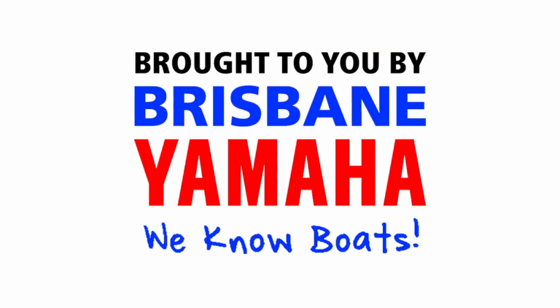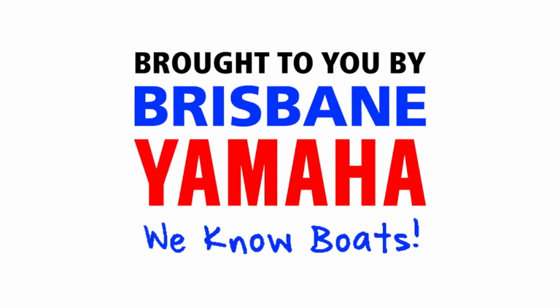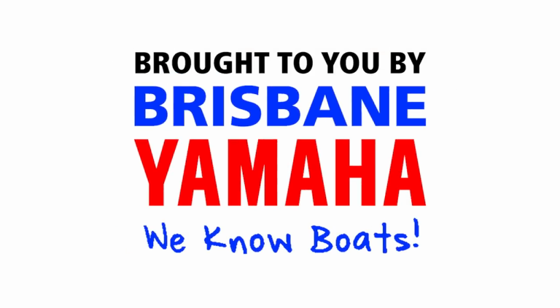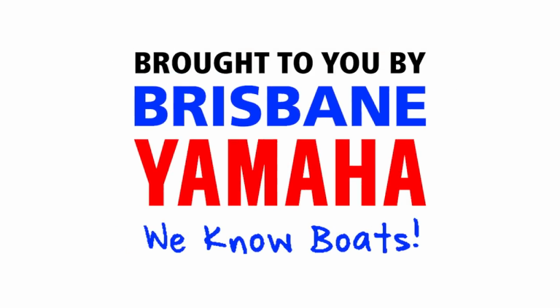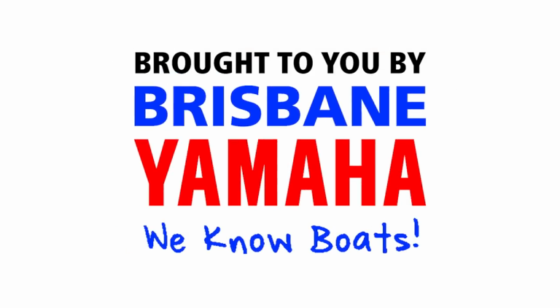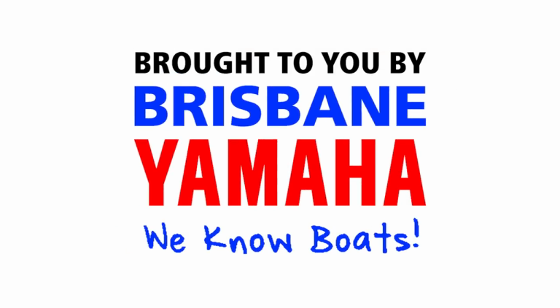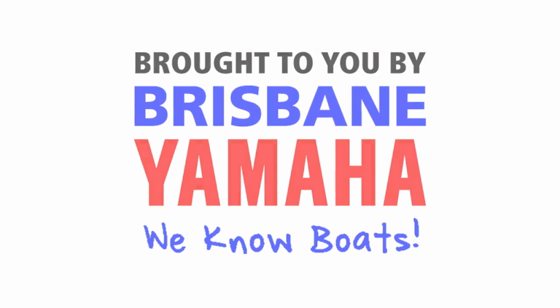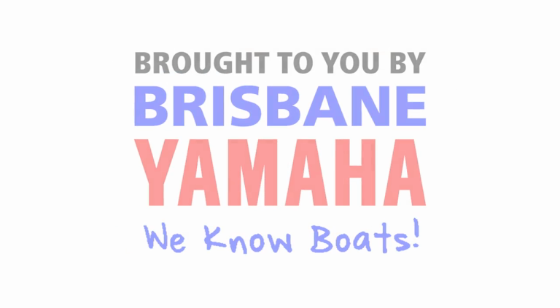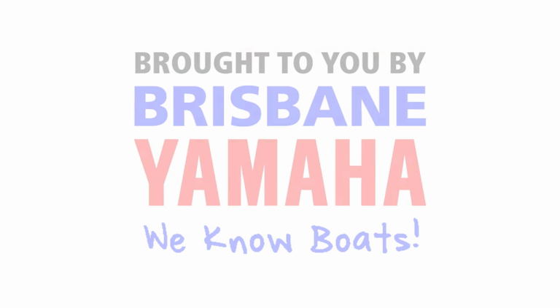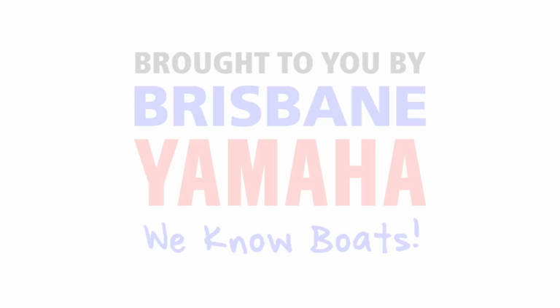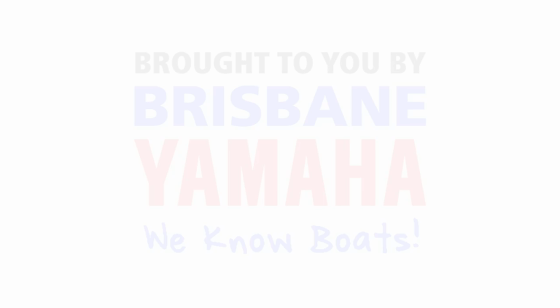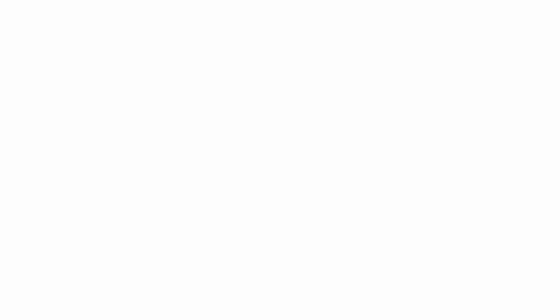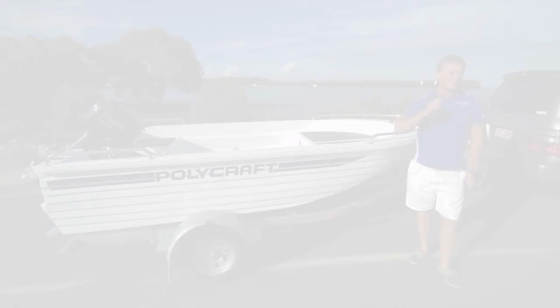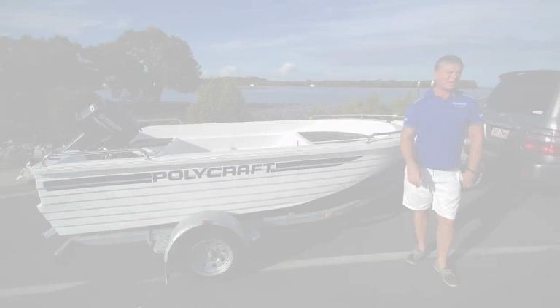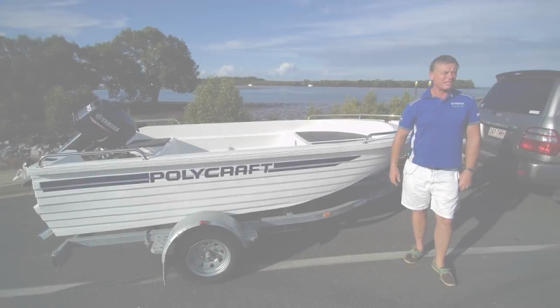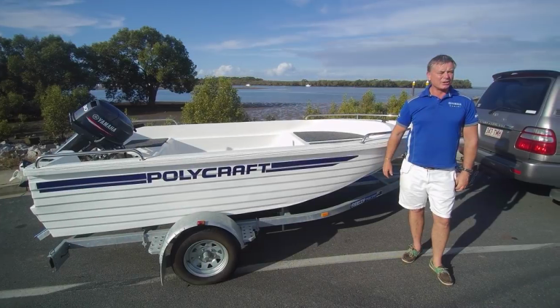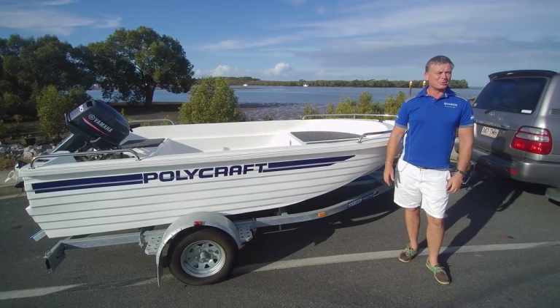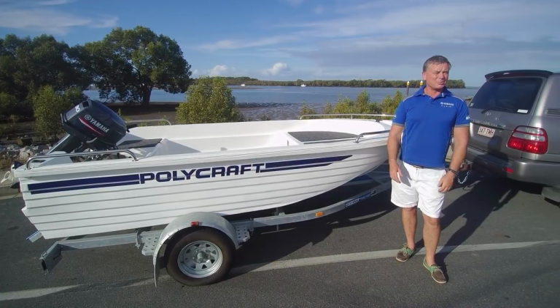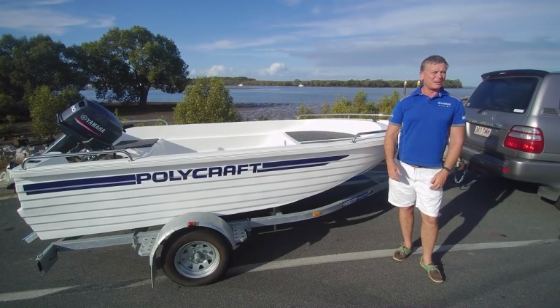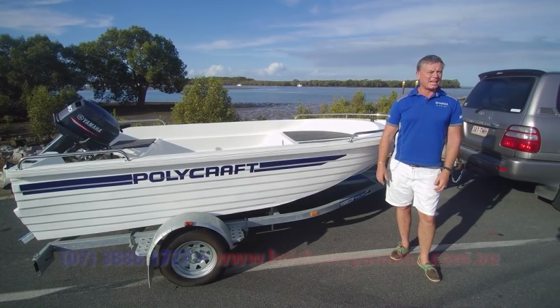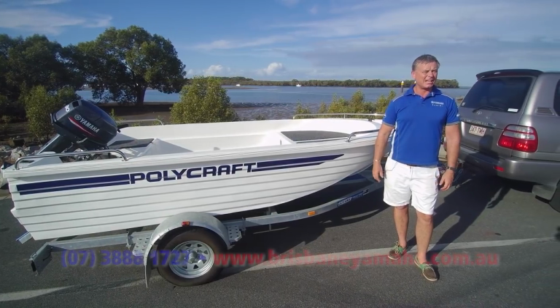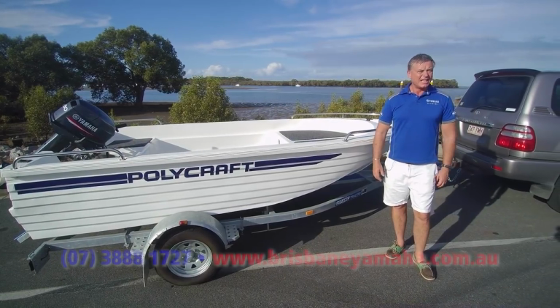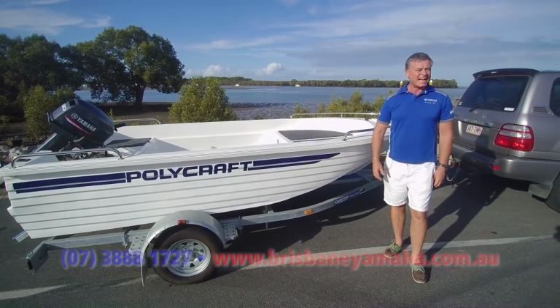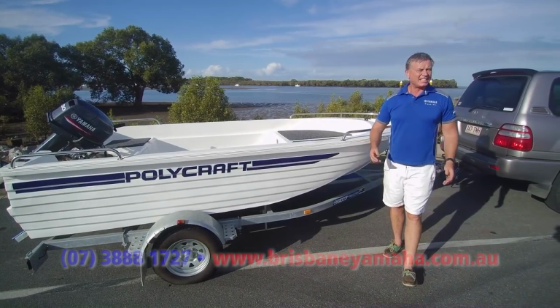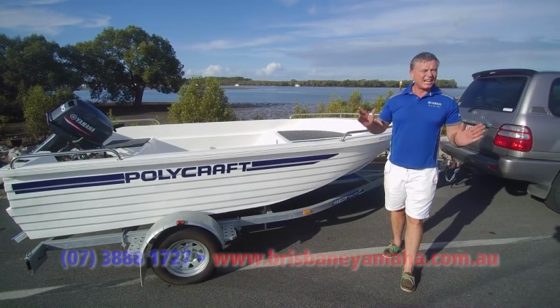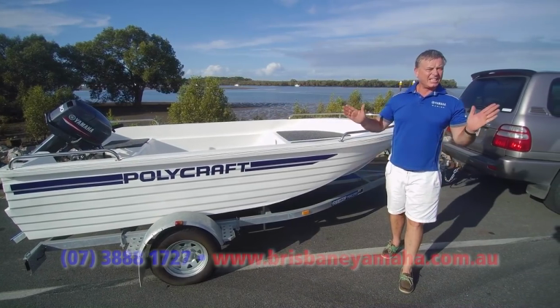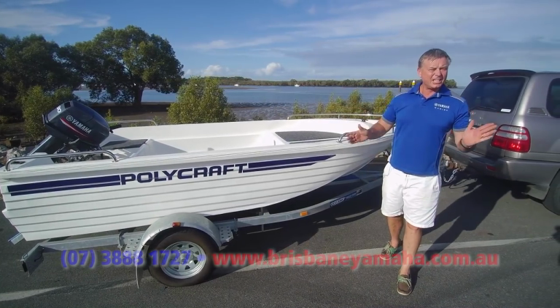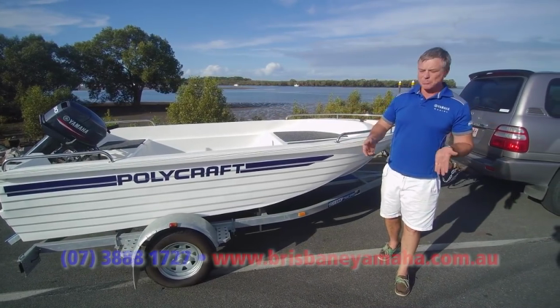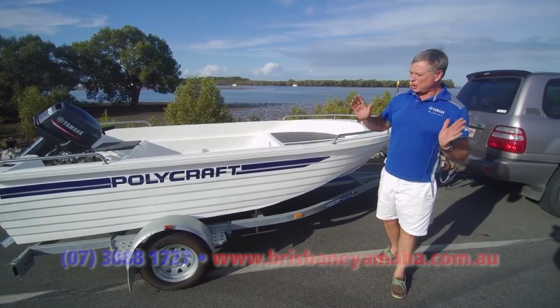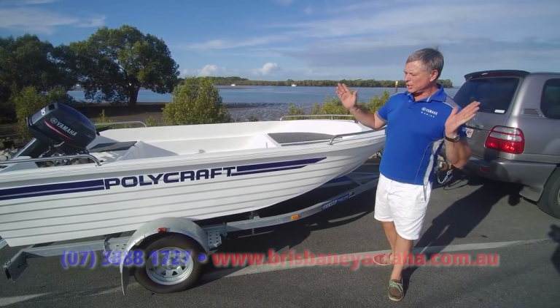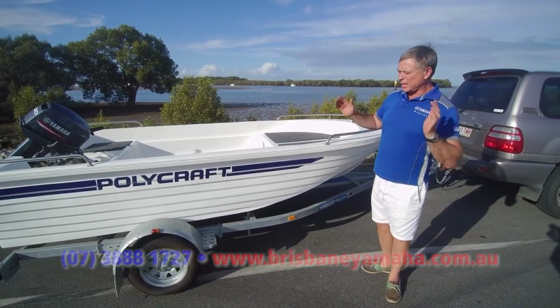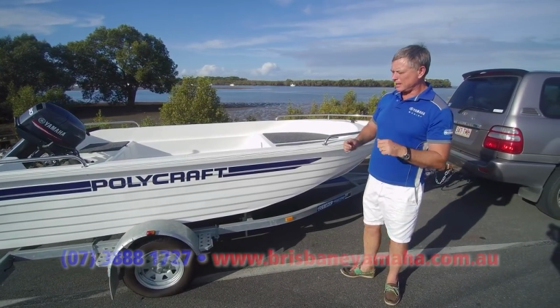Brisbane Yamaha knows boats. Hi, I'm Aaron, the owner of Brisbane Yamaha, and today we're looking at Polycraft.